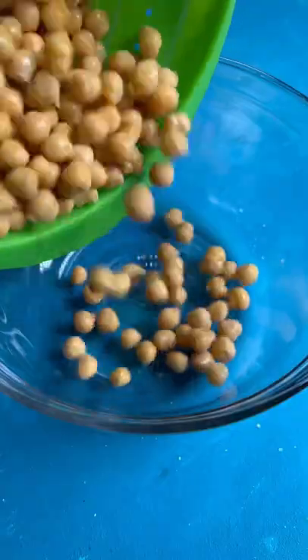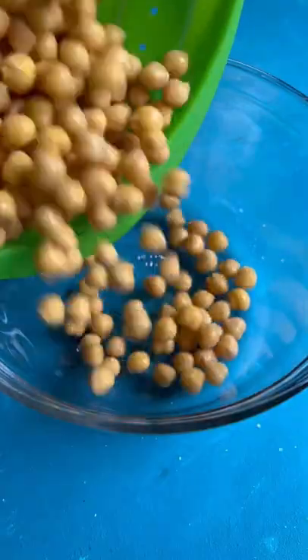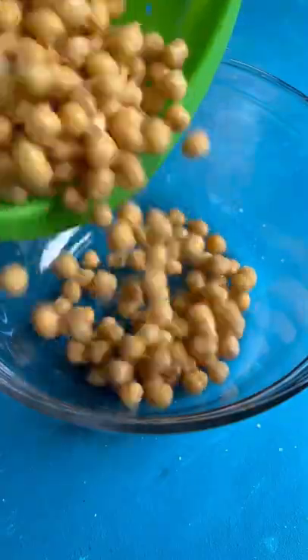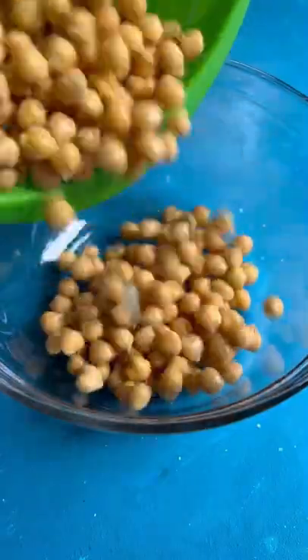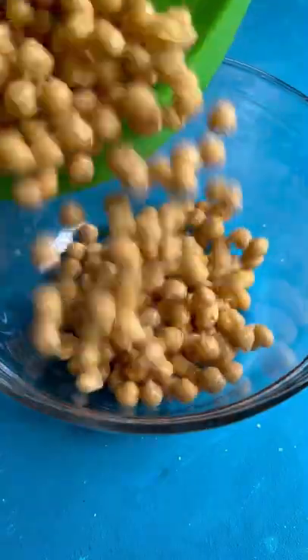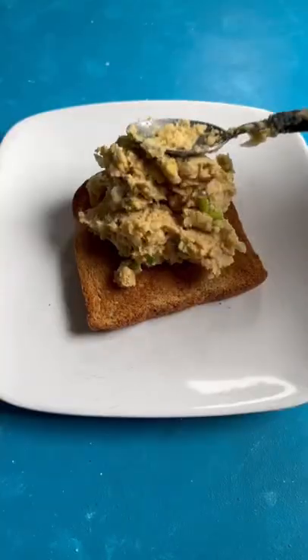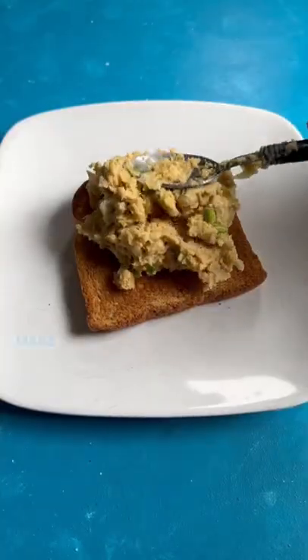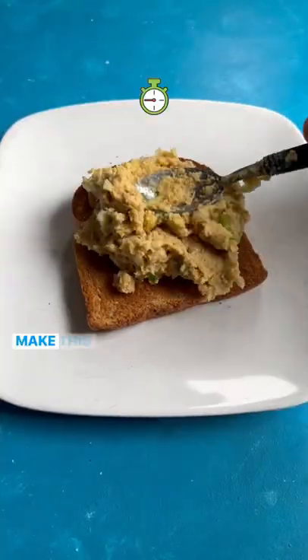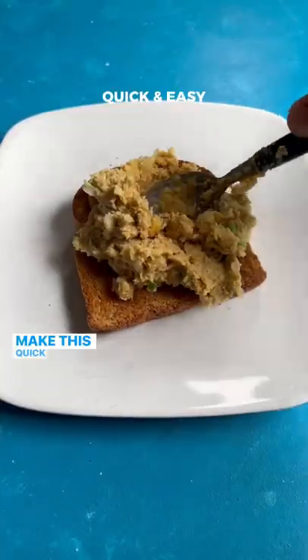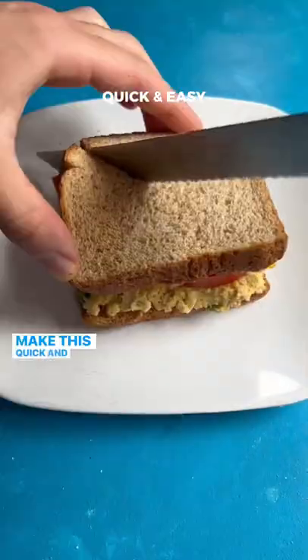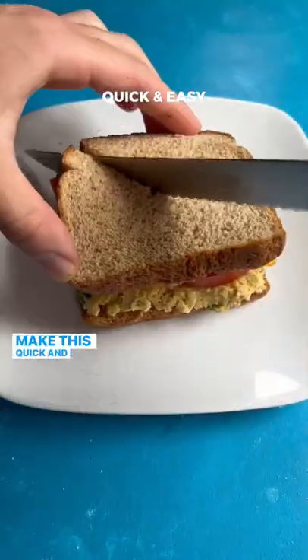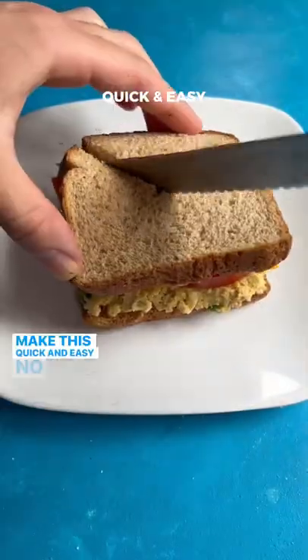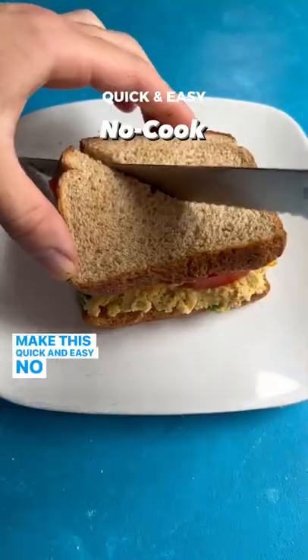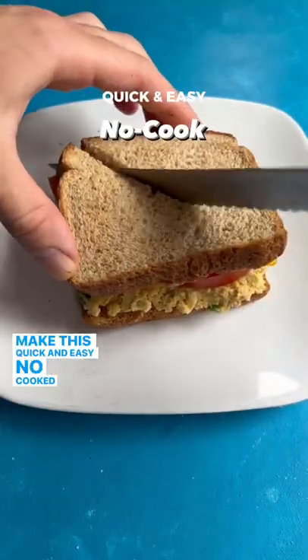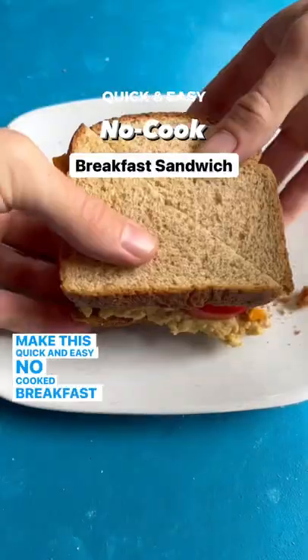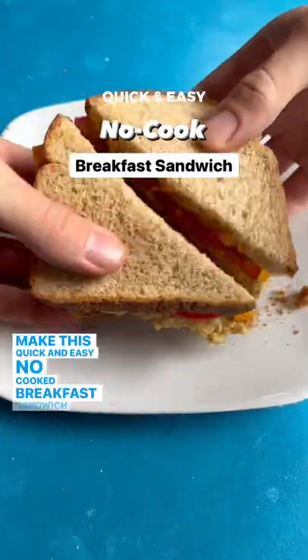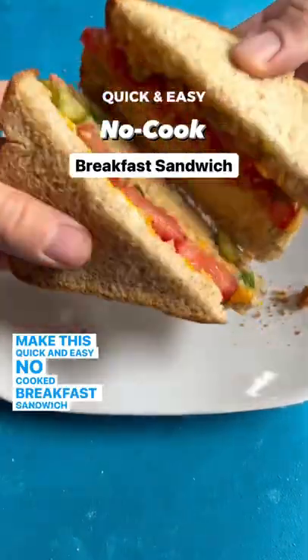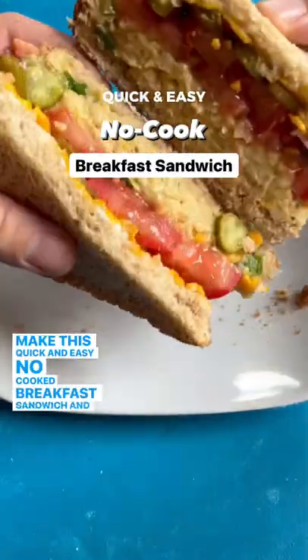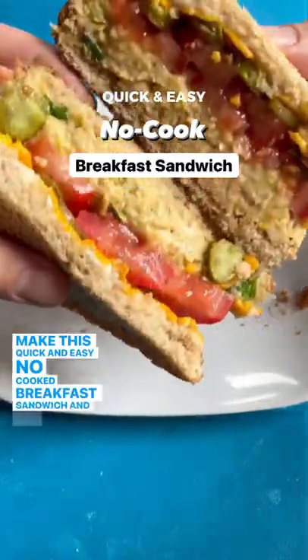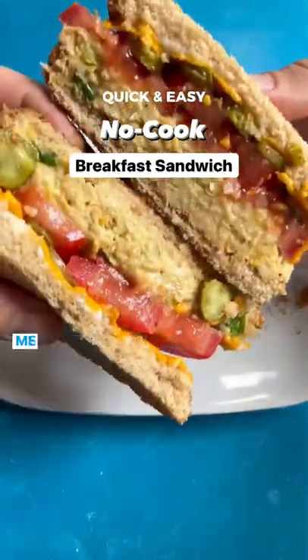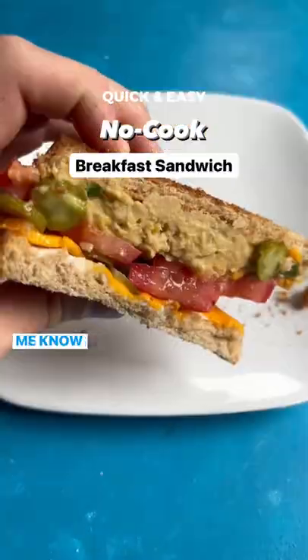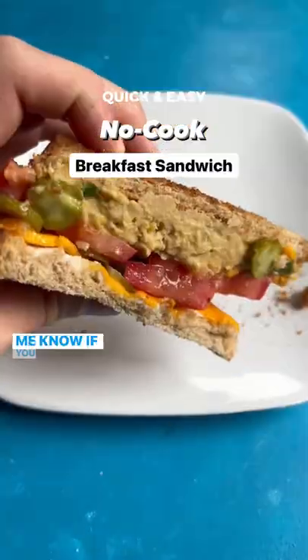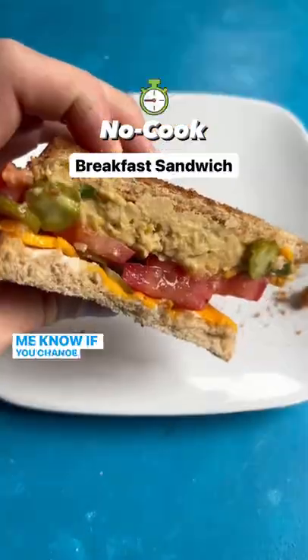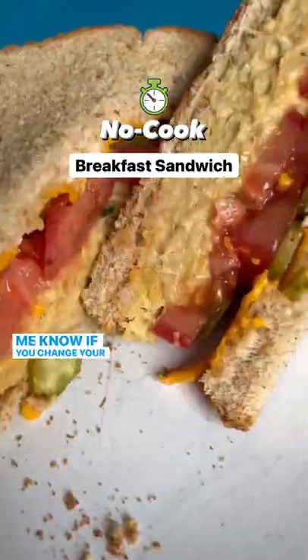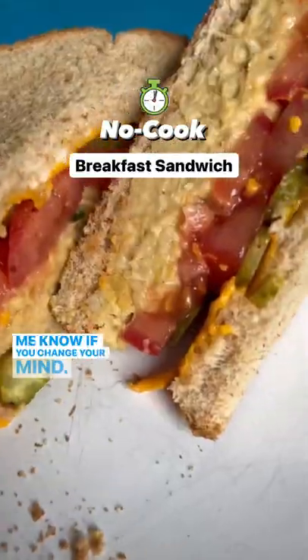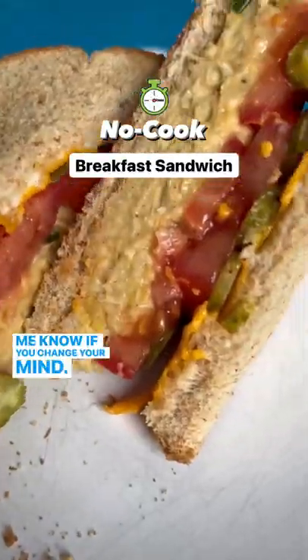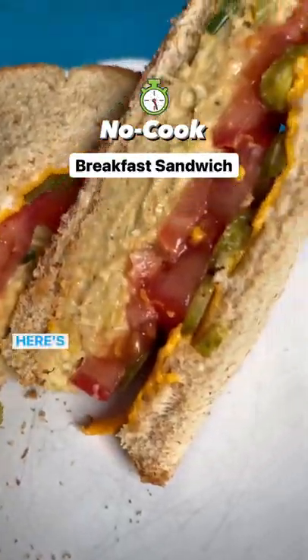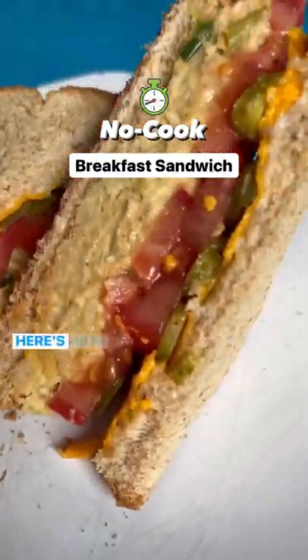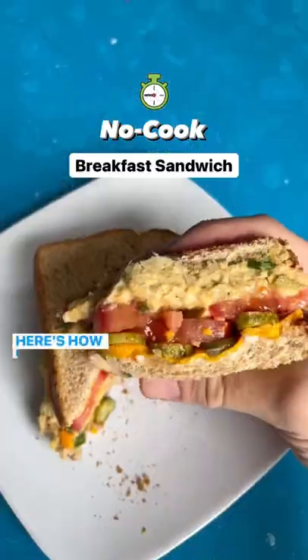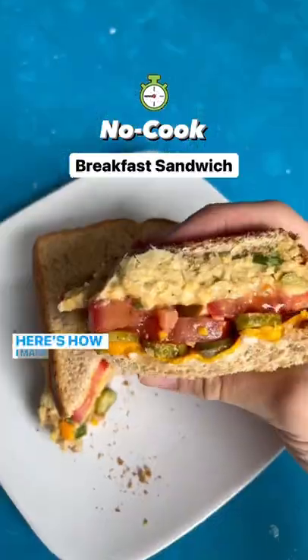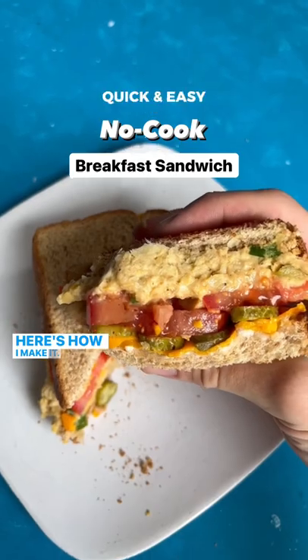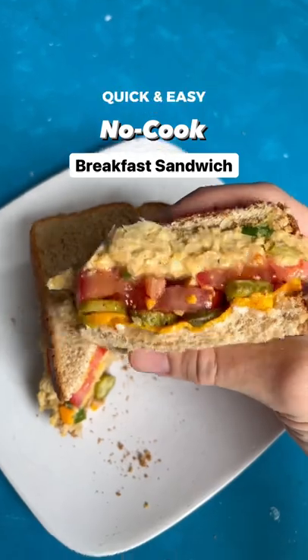Not a fan of chickpeas? Make this quick and easy no-cook breakfast sandwich and let me know if you change your mind. Here's how I make it.